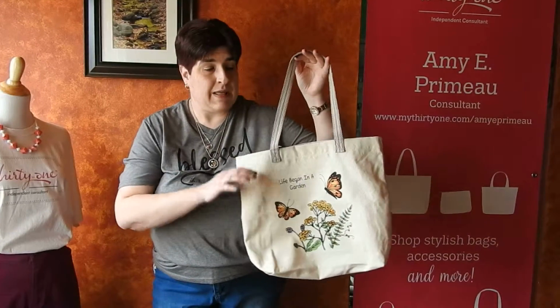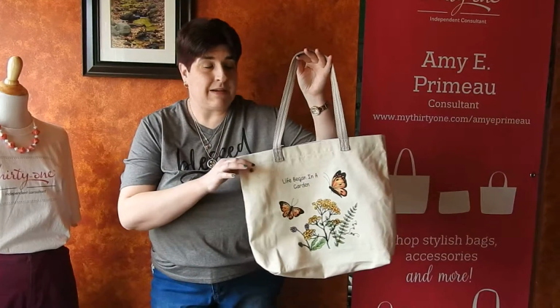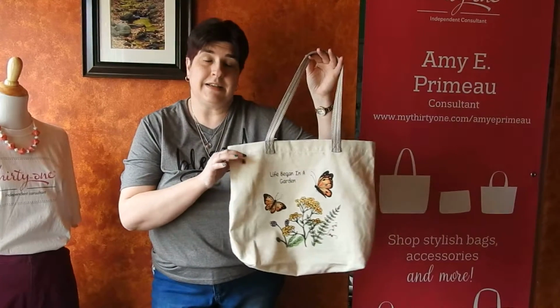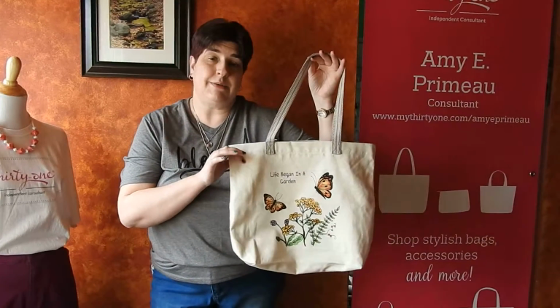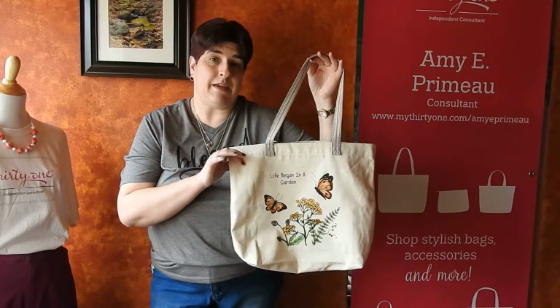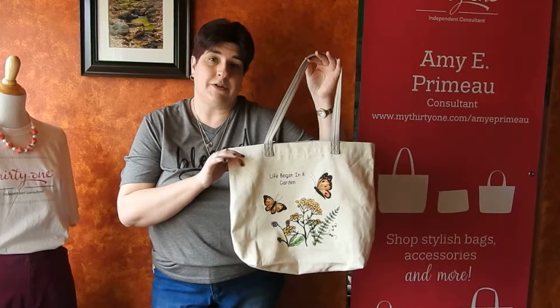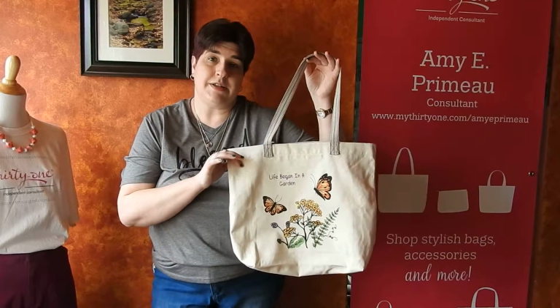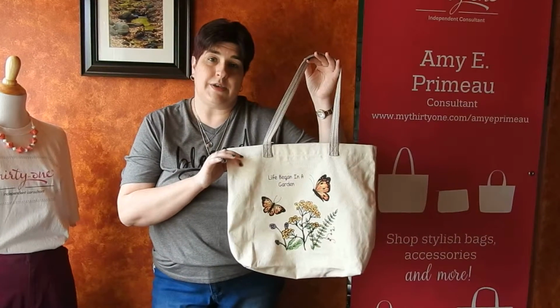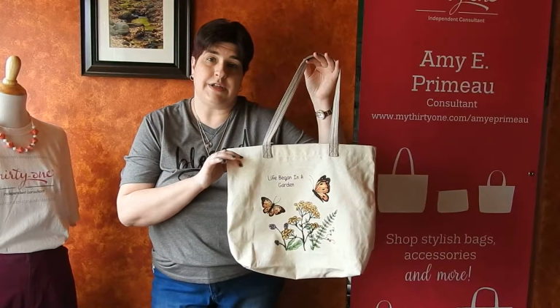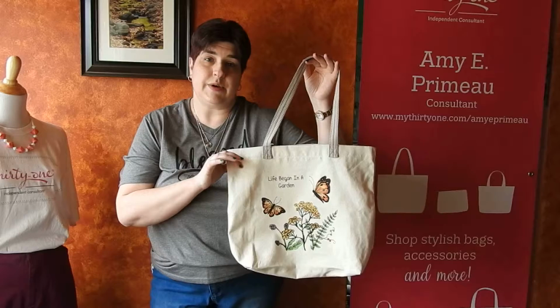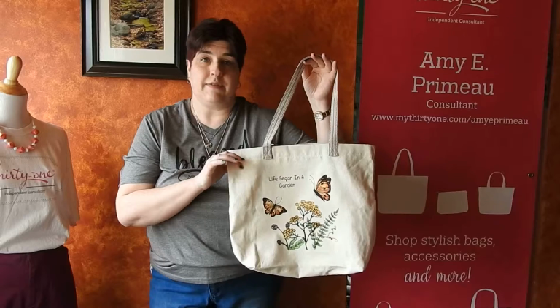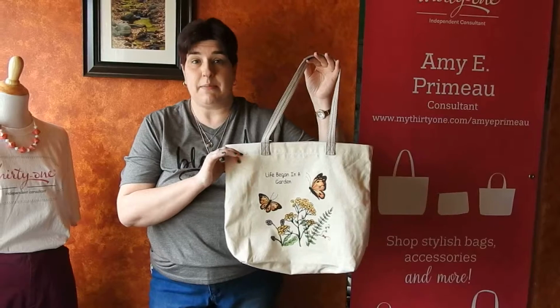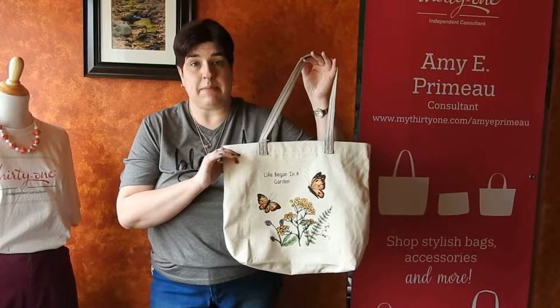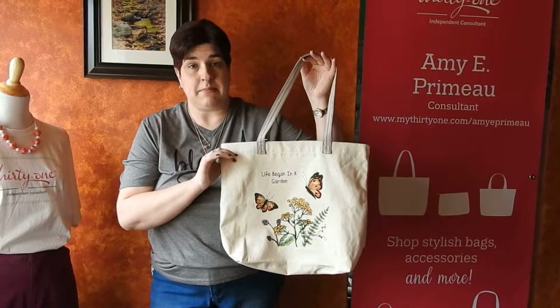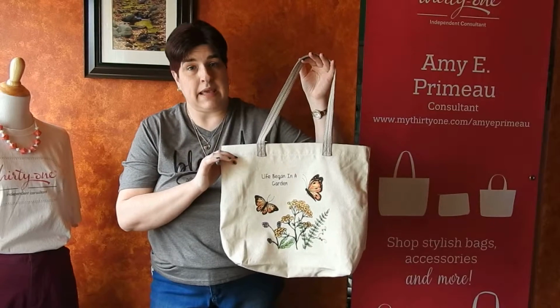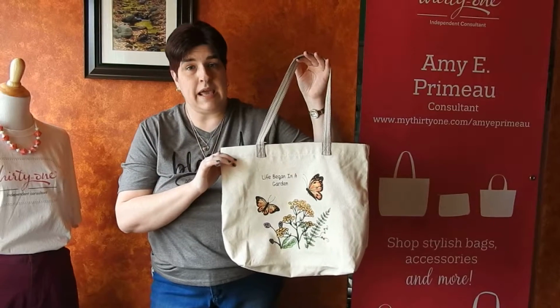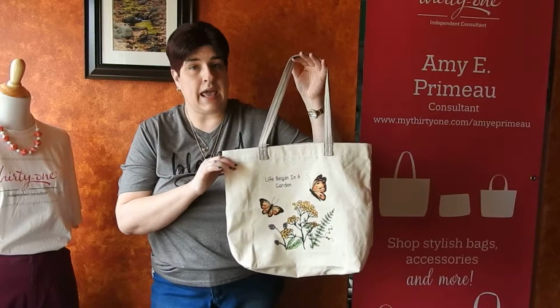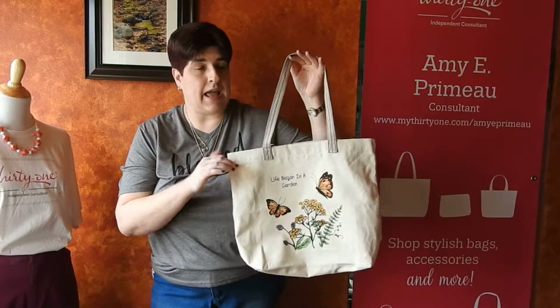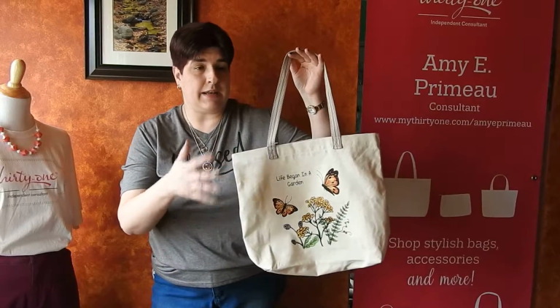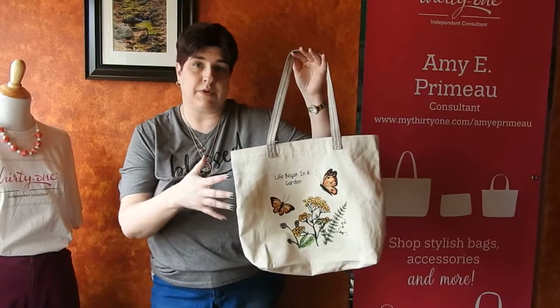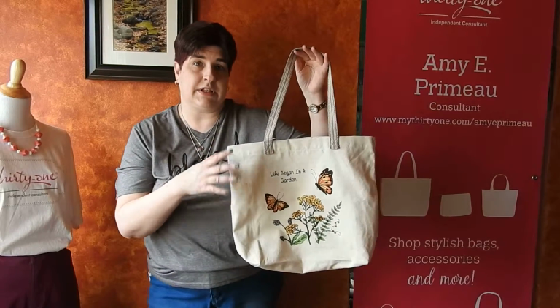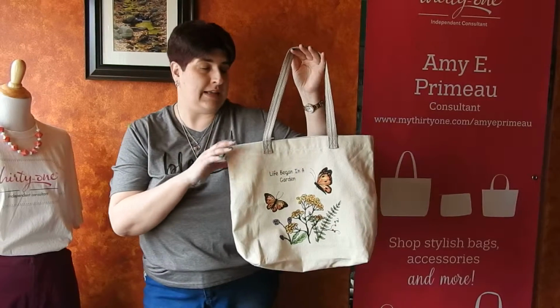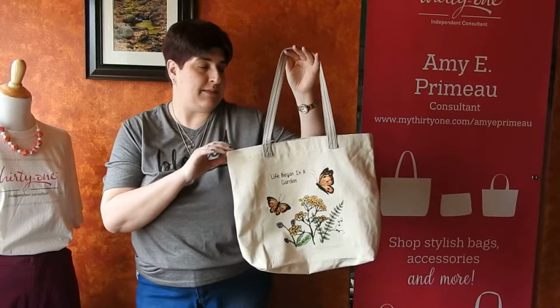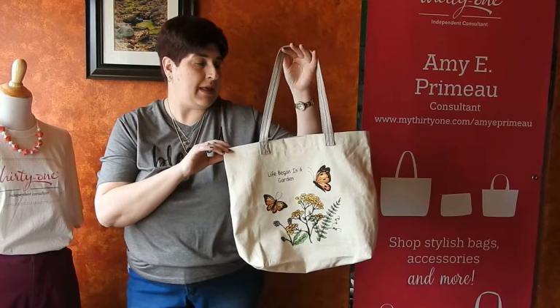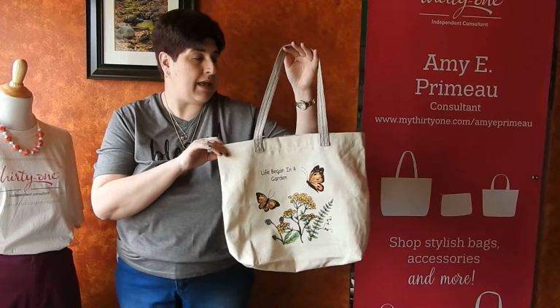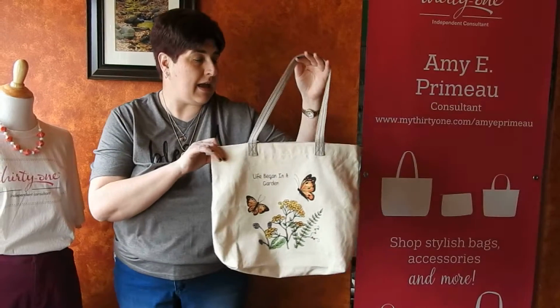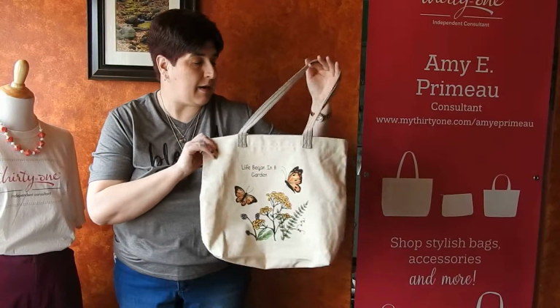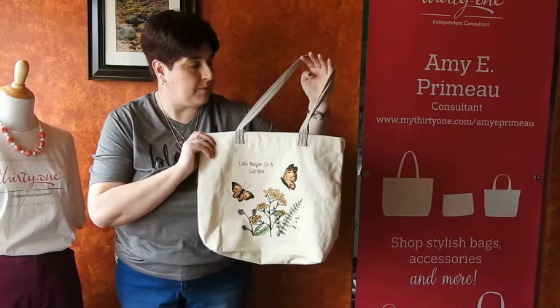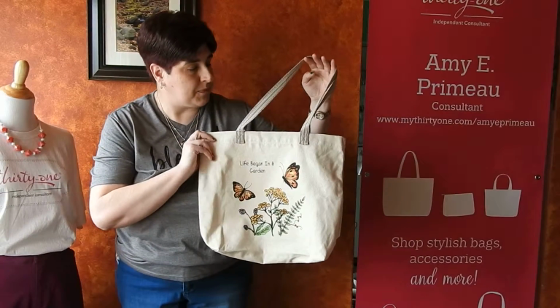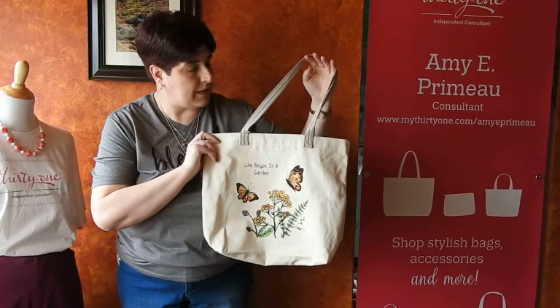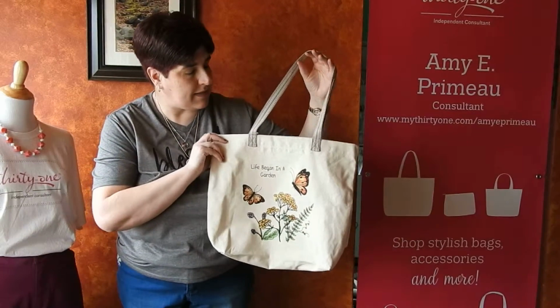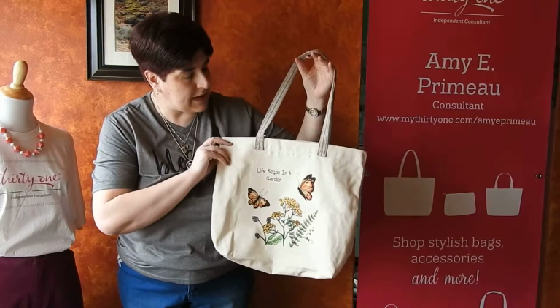There is also a mini version, so you could do kind of a mommy and me and personalize them like that.